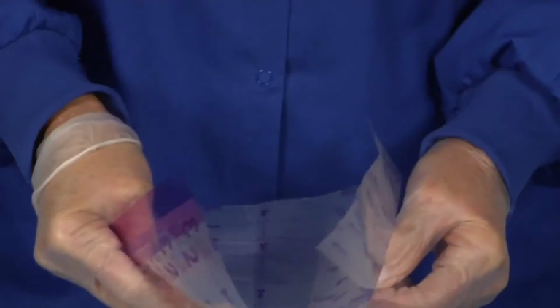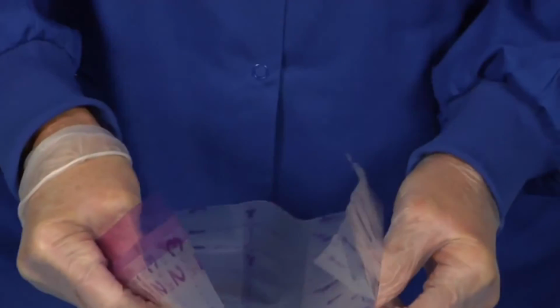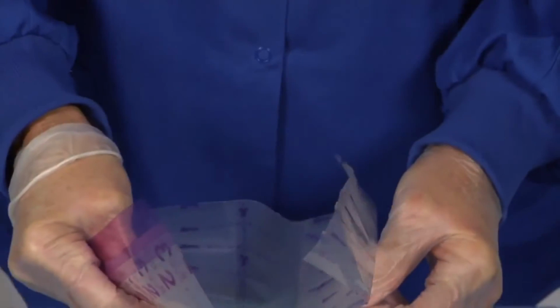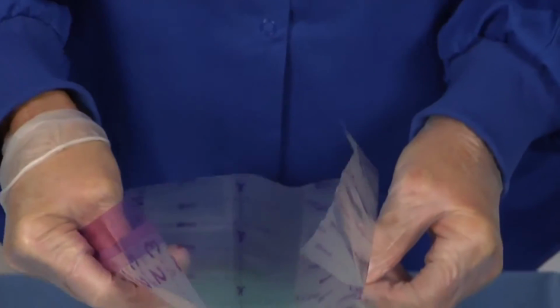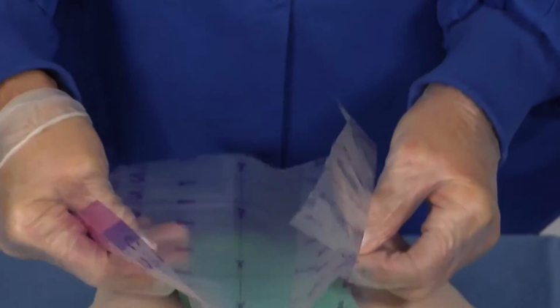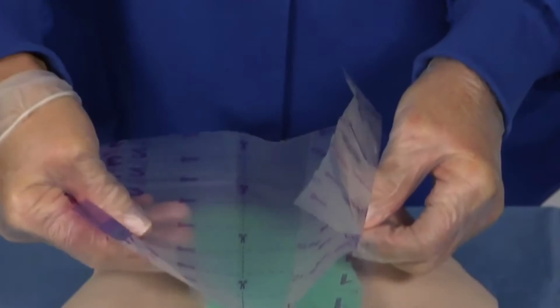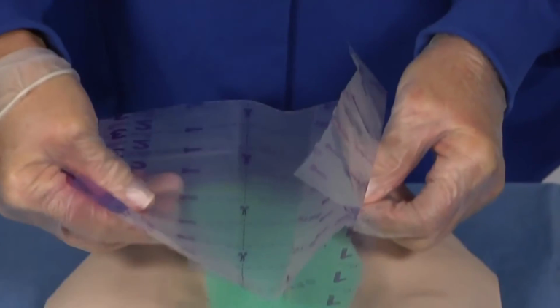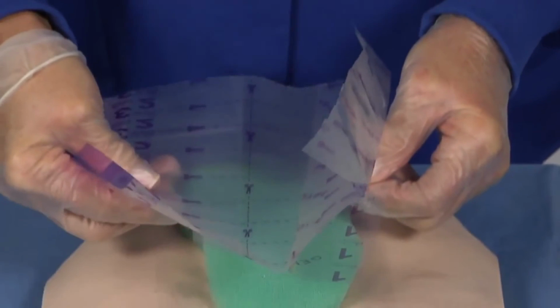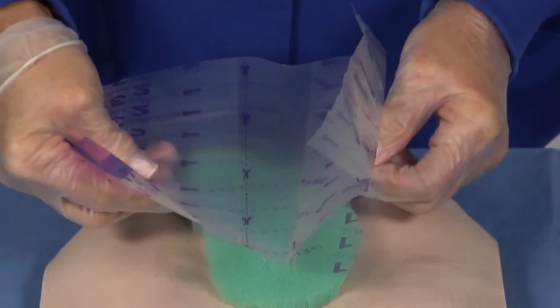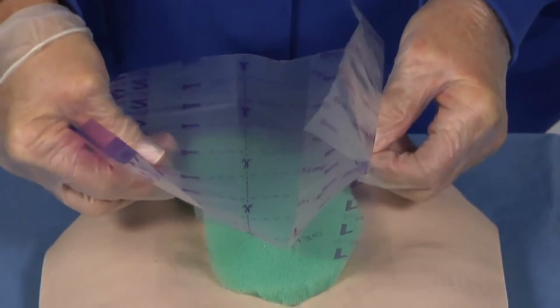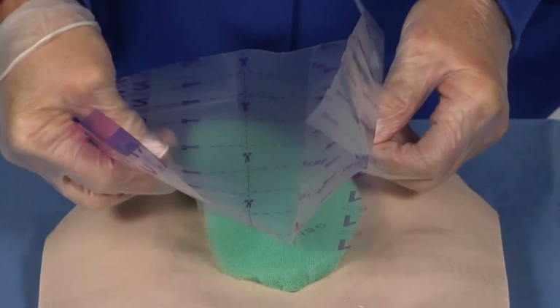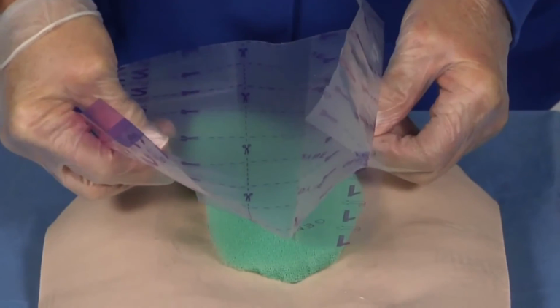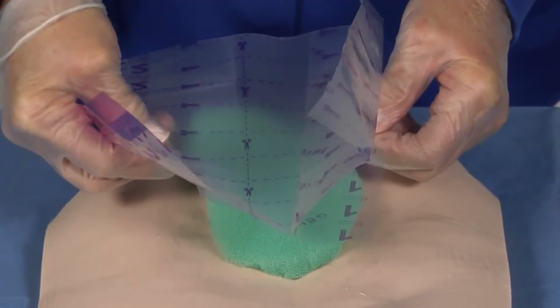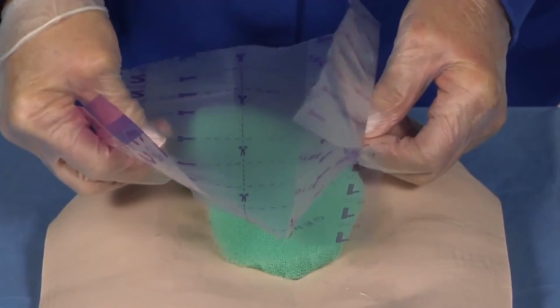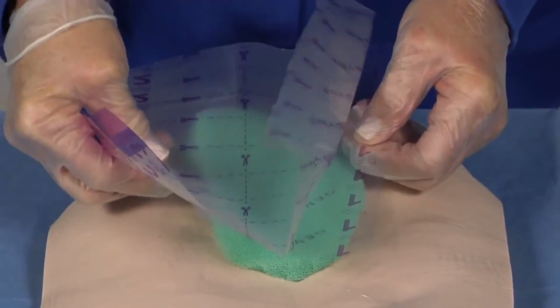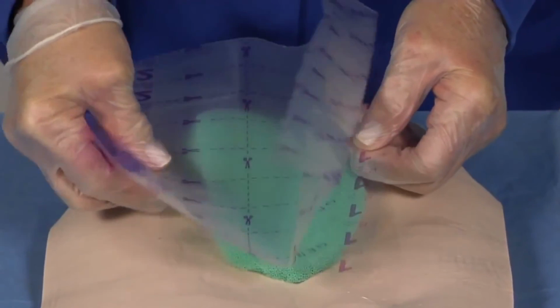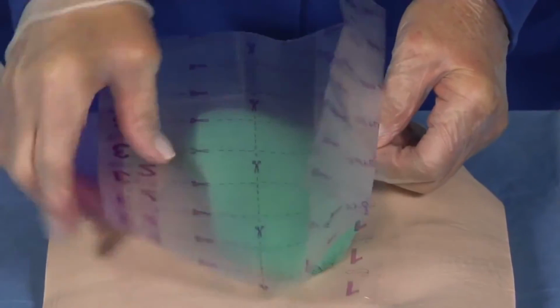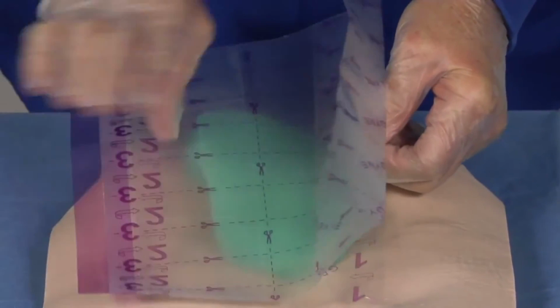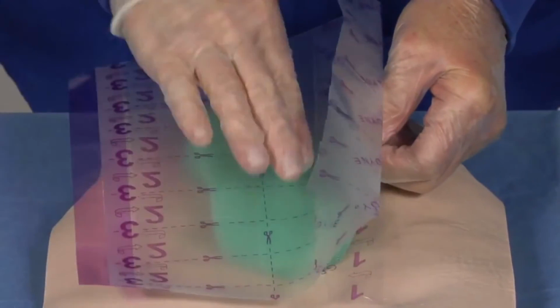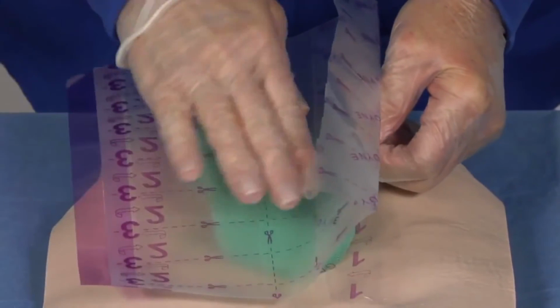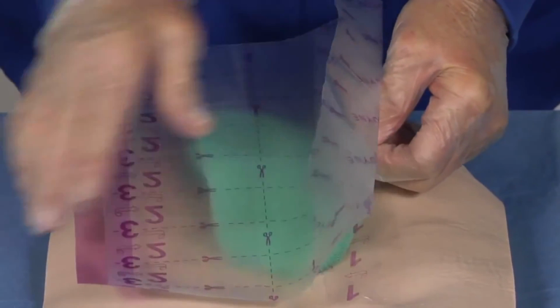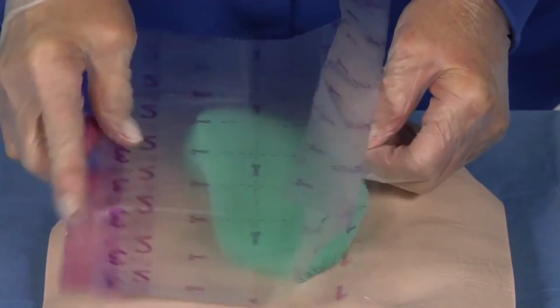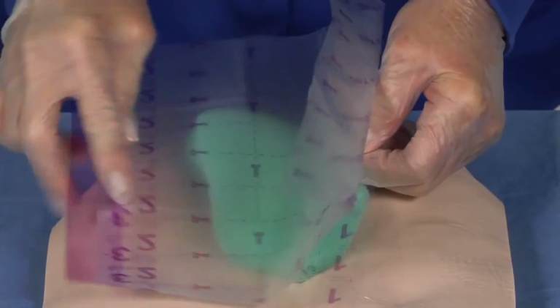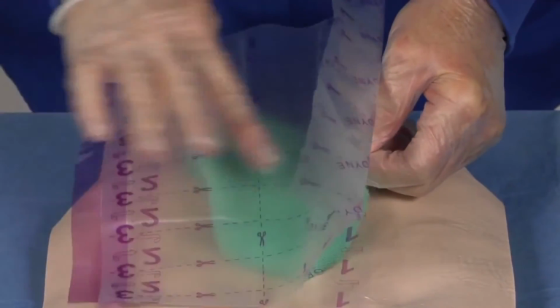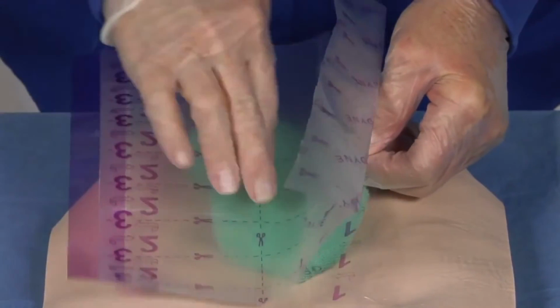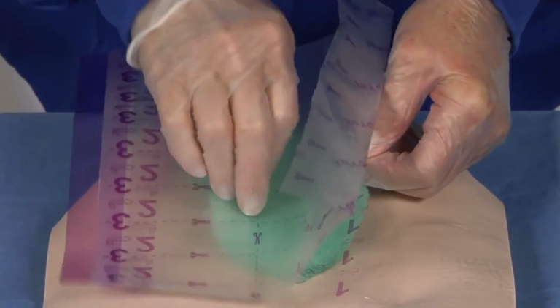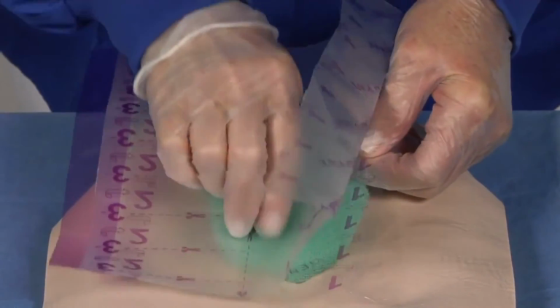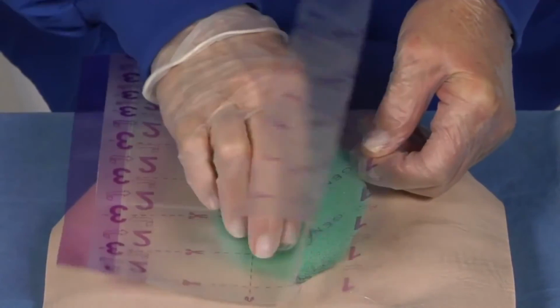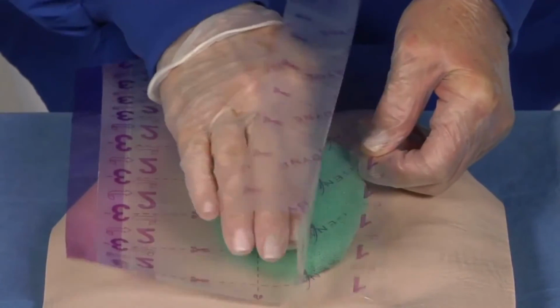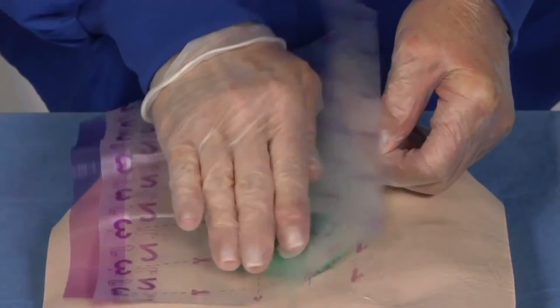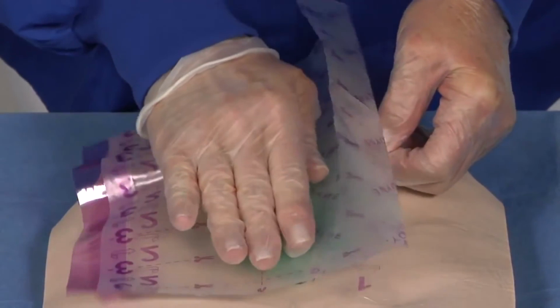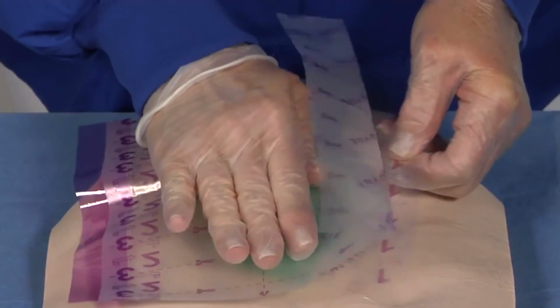Finally, apply the transparent dressing, leaving at least two to three centimeters beyond the skin edge.